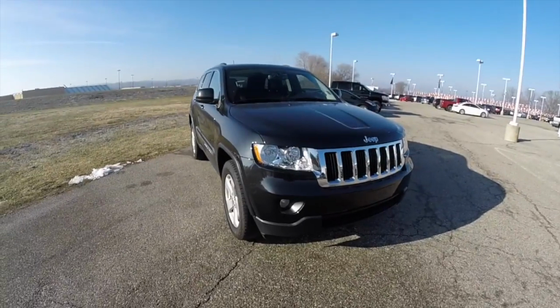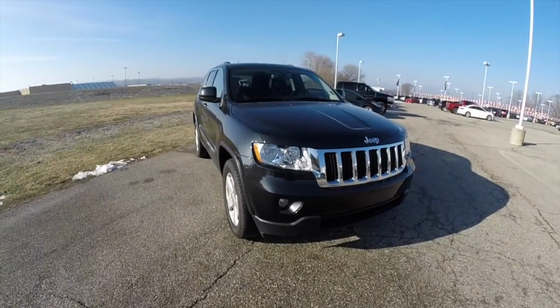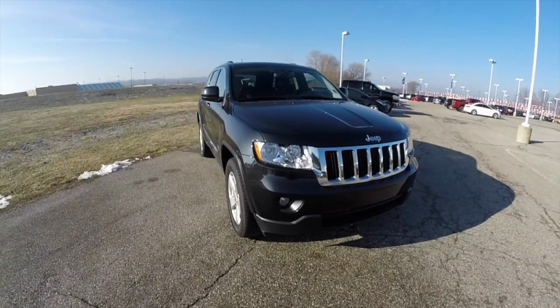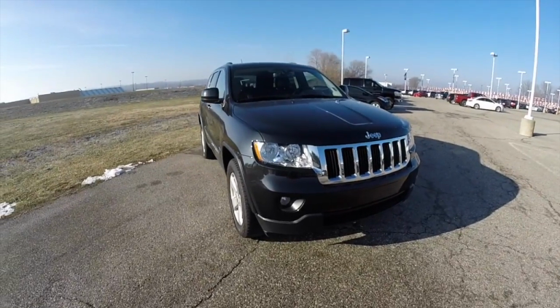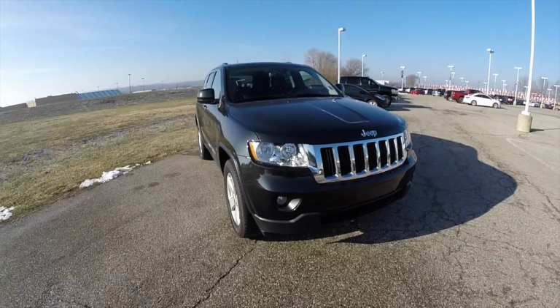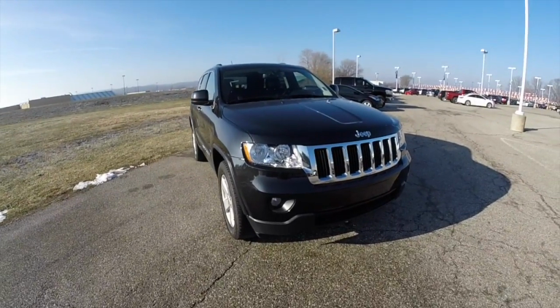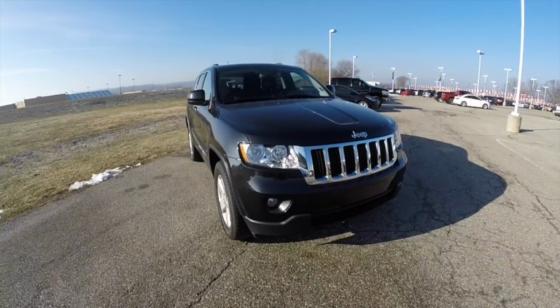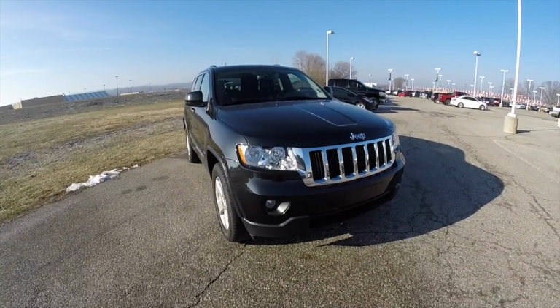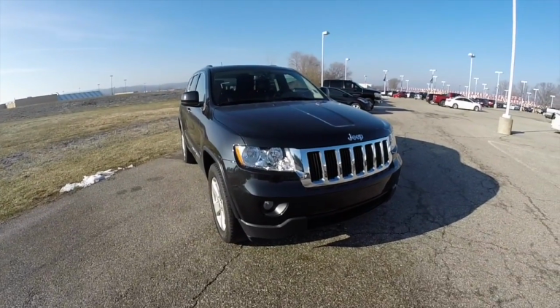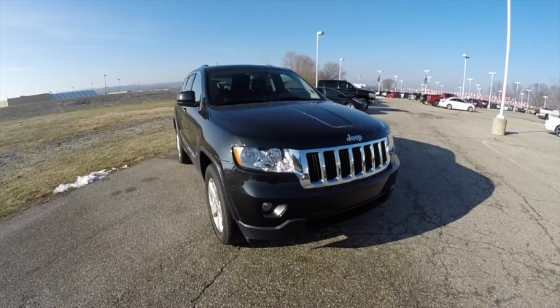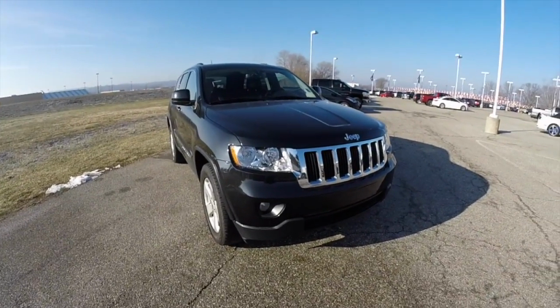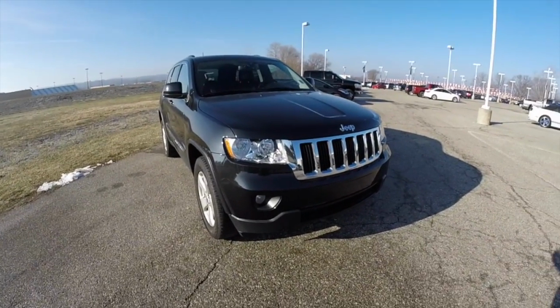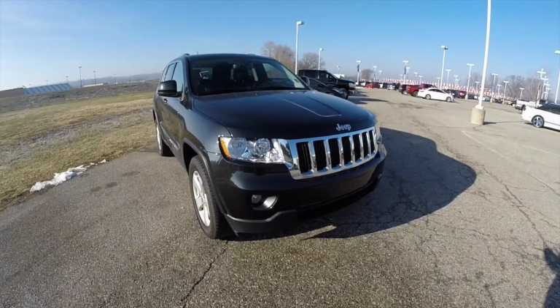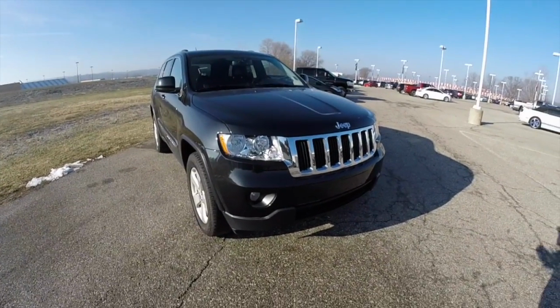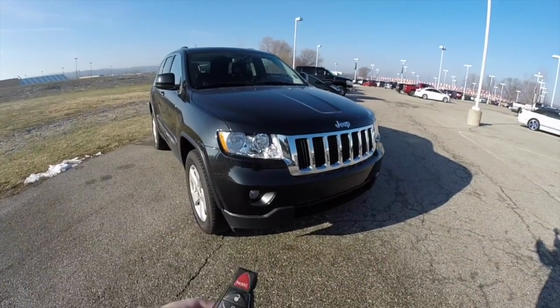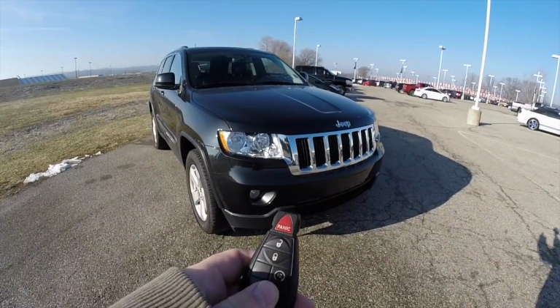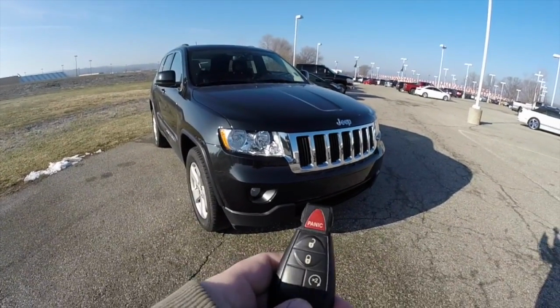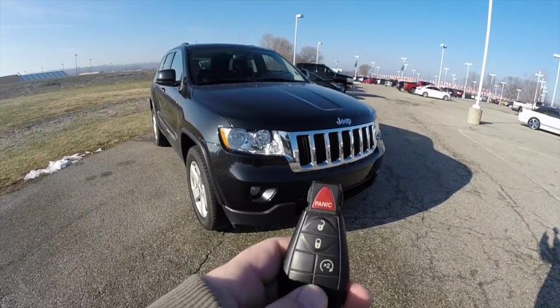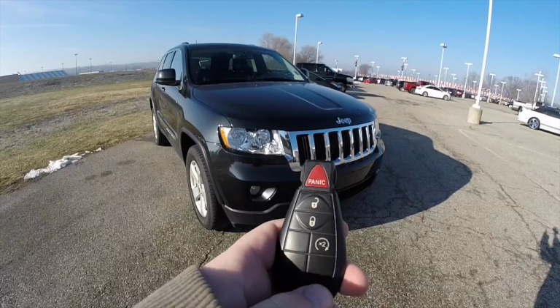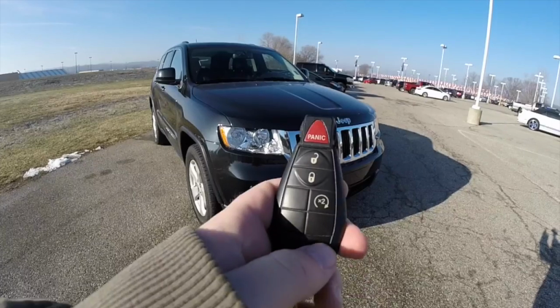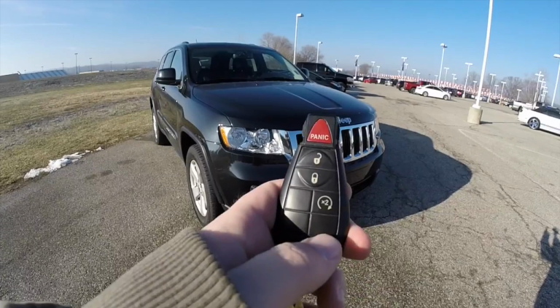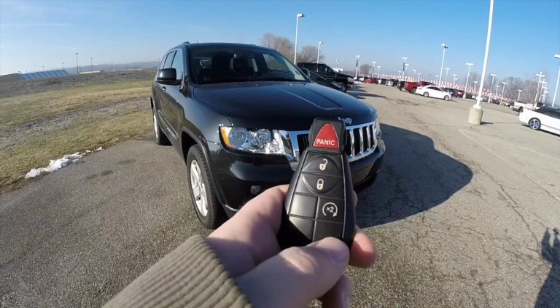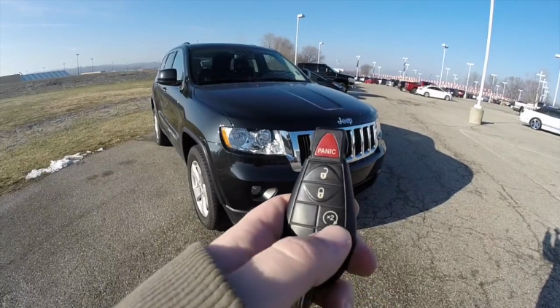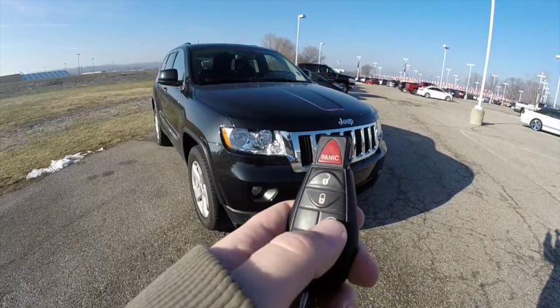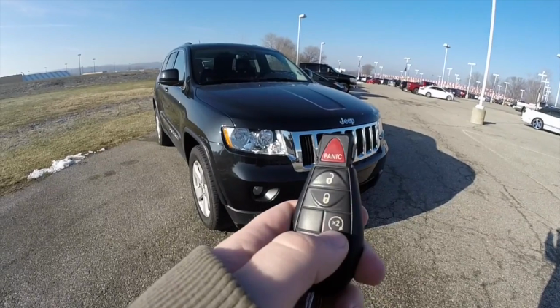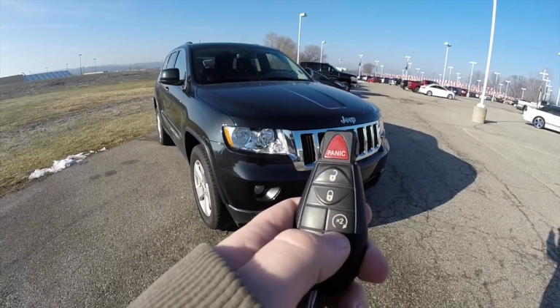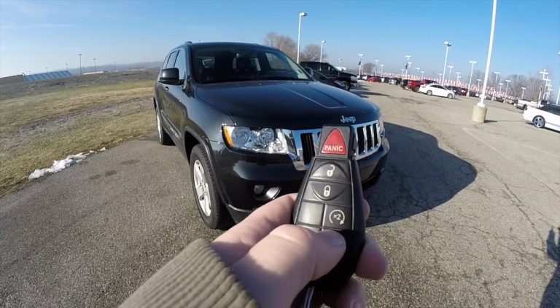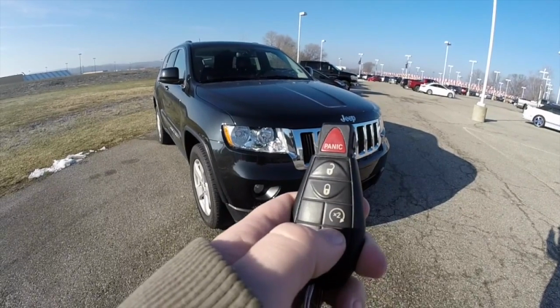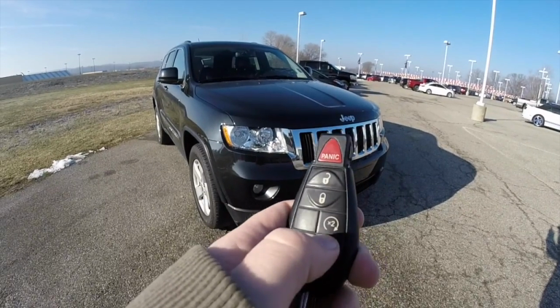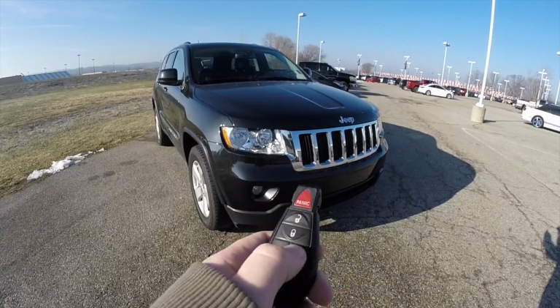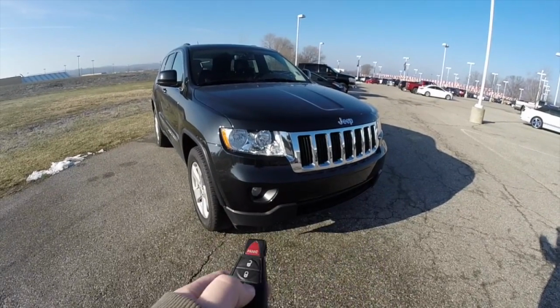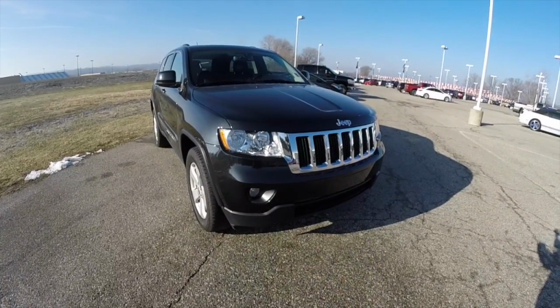Before we look at the interior, this vehicle does have the remote start as stated before. Just double click on the remote start button.